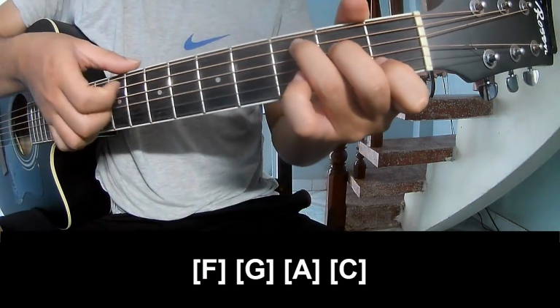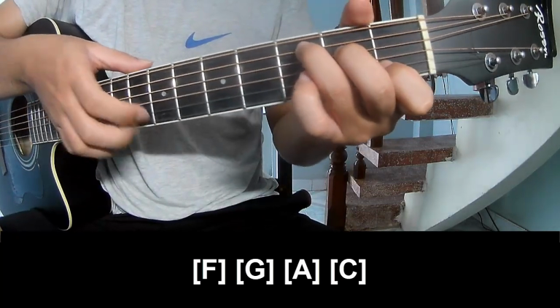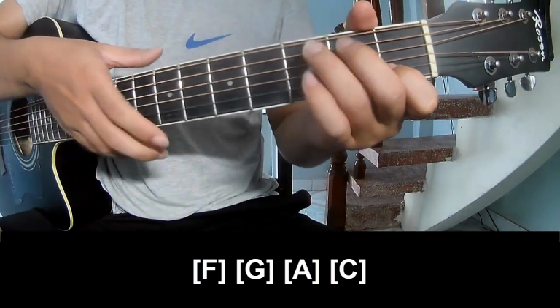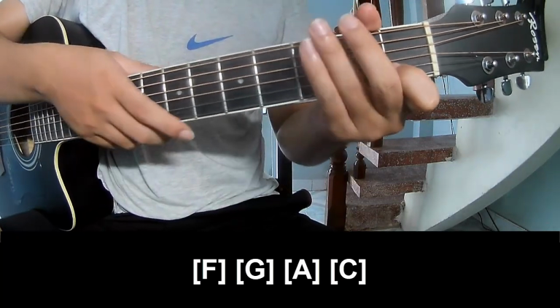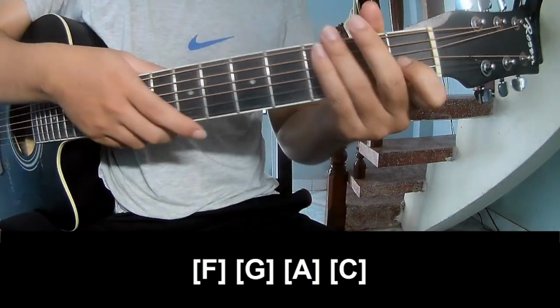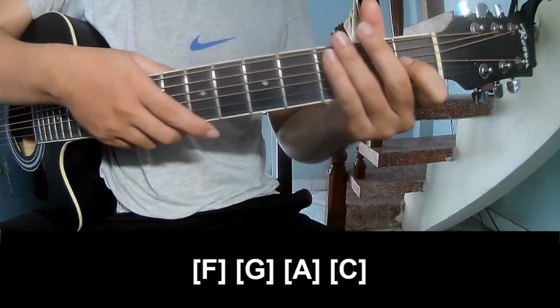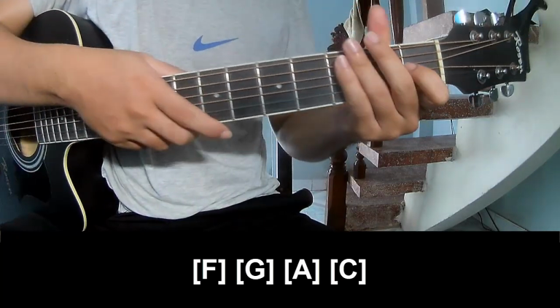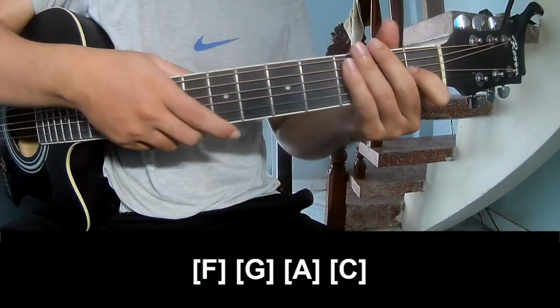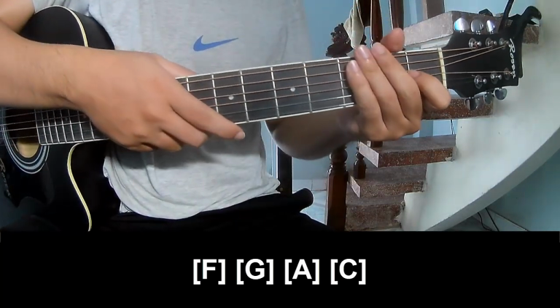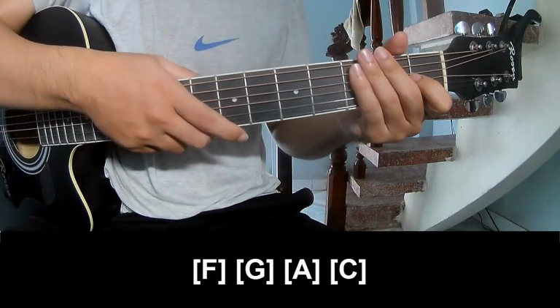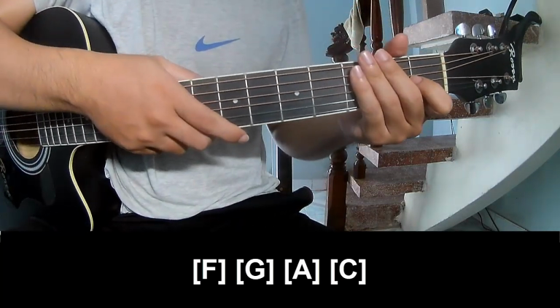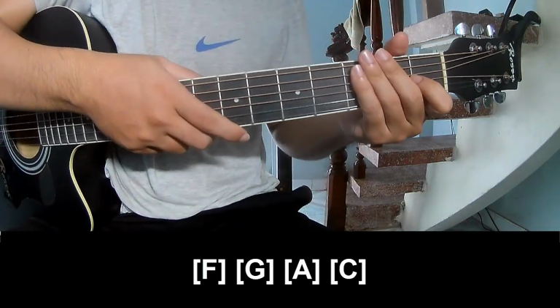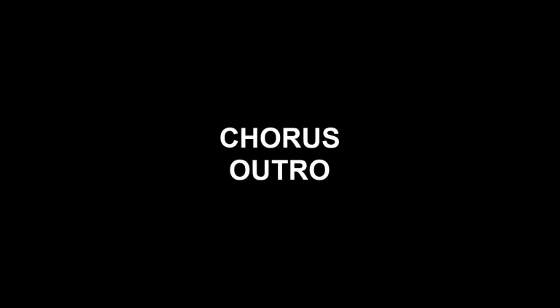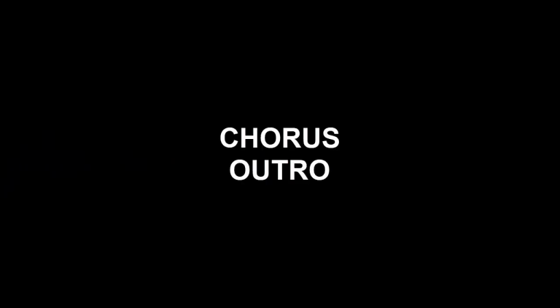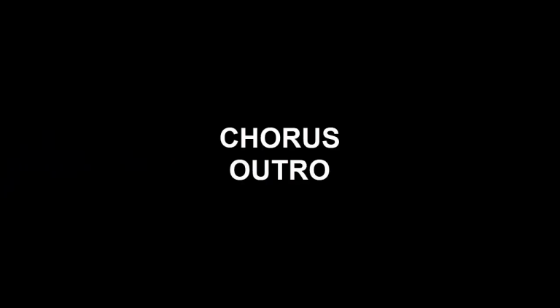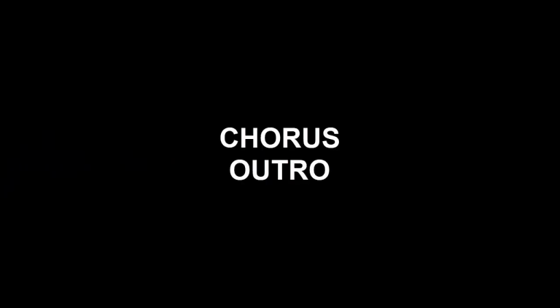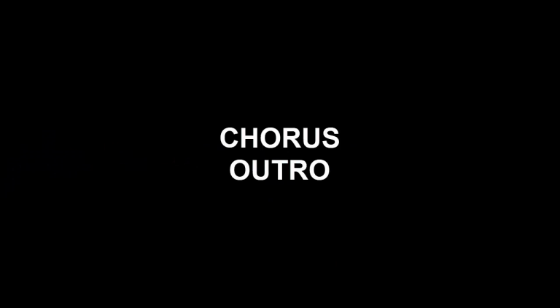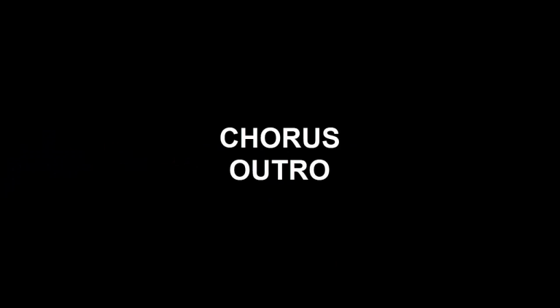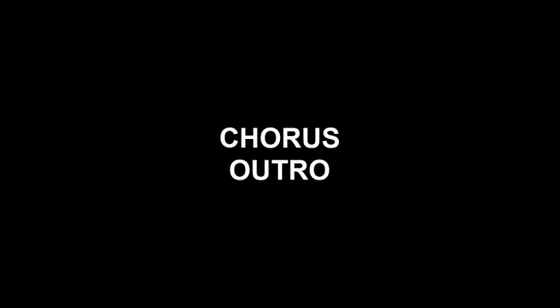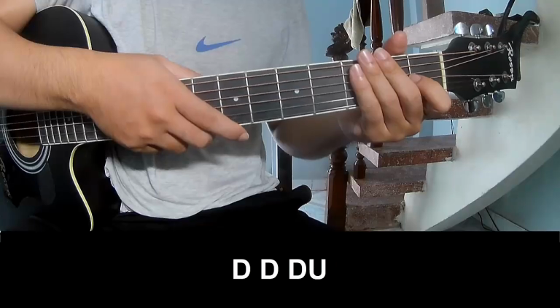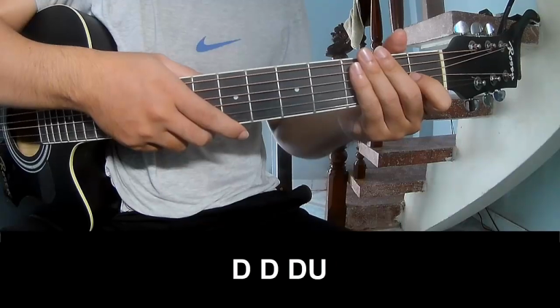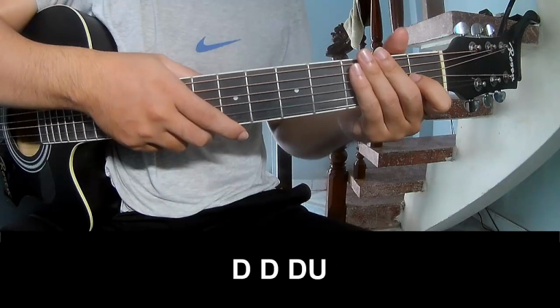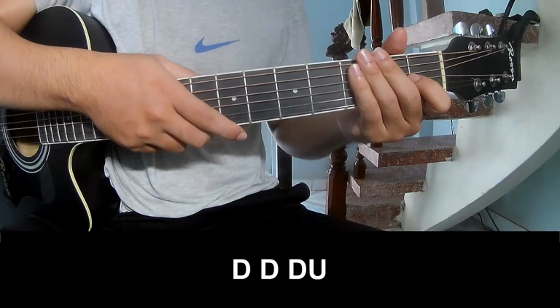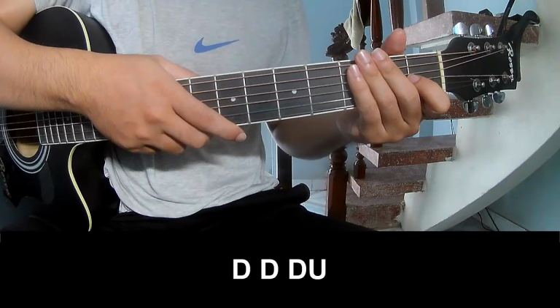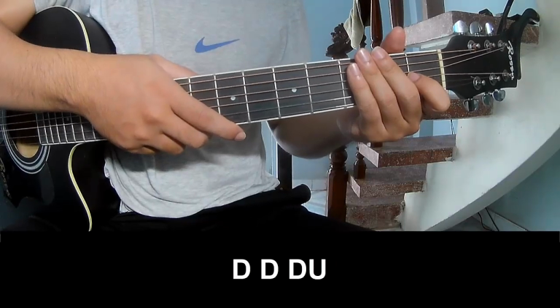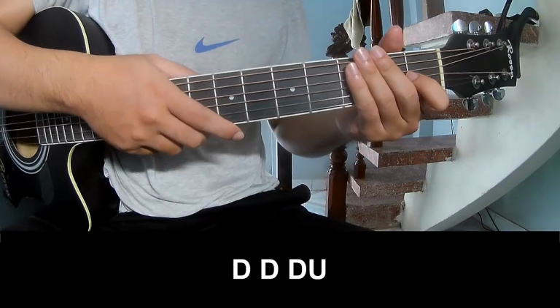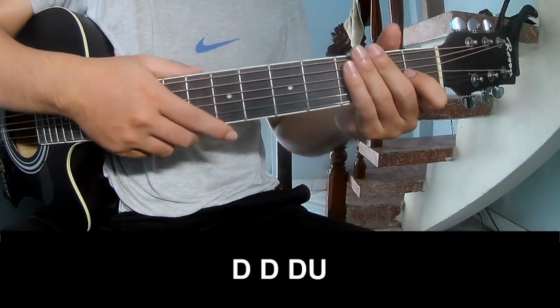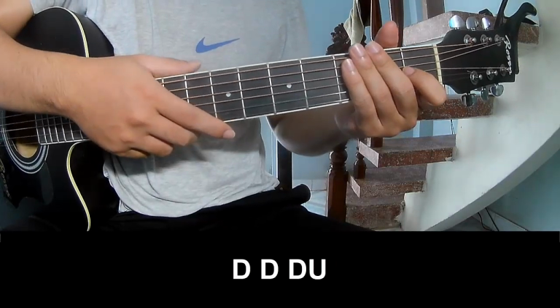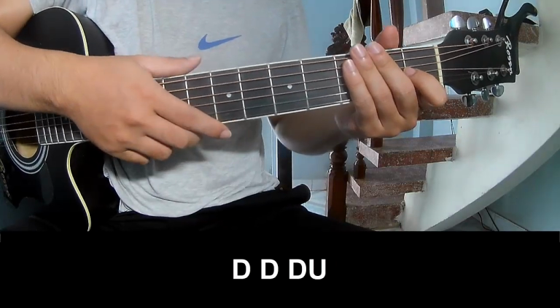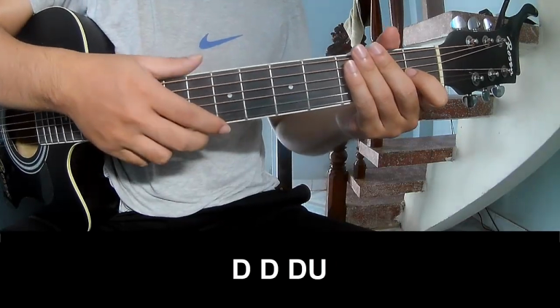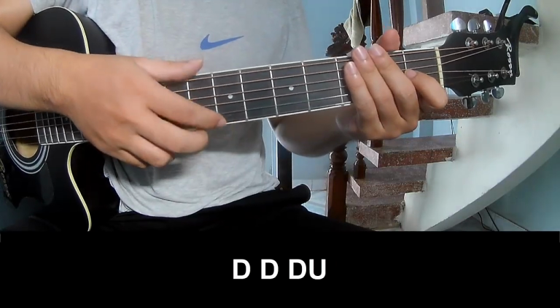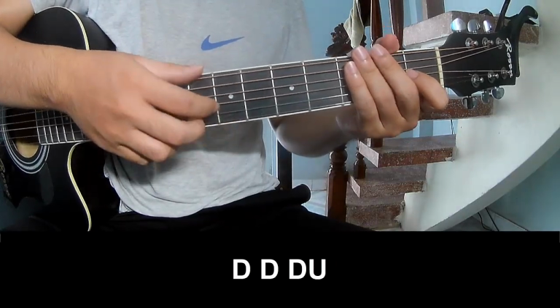And the hint is strumming the same way for the verse, to the chorus and outro. Then play...